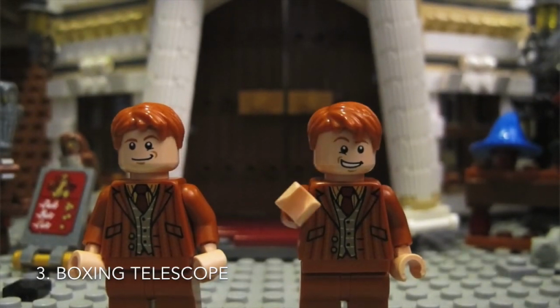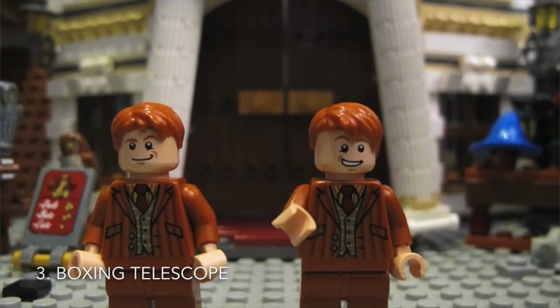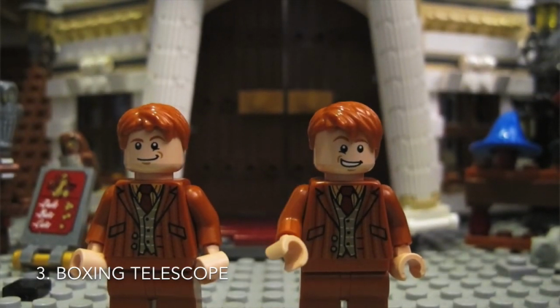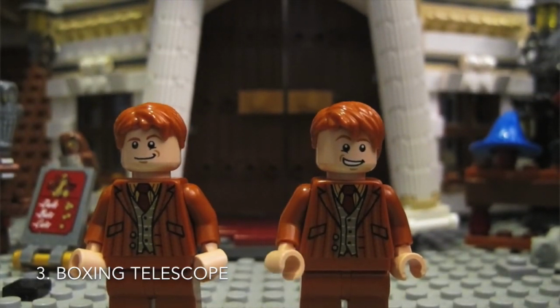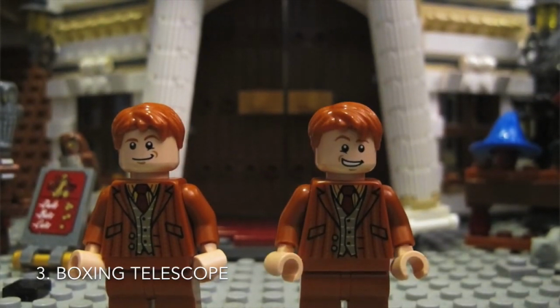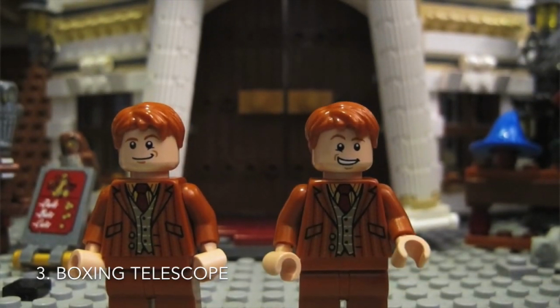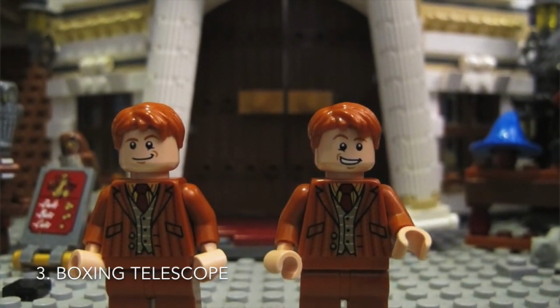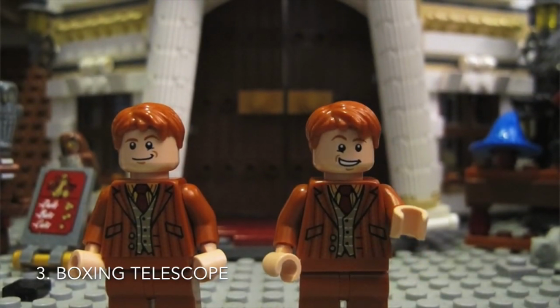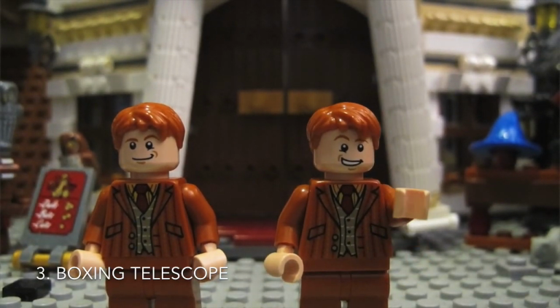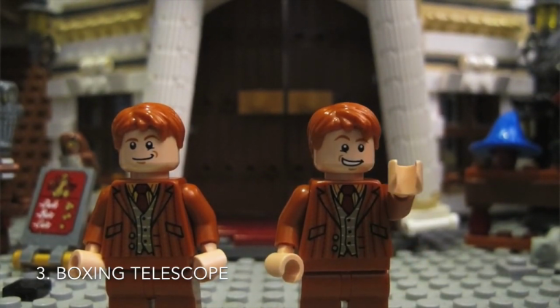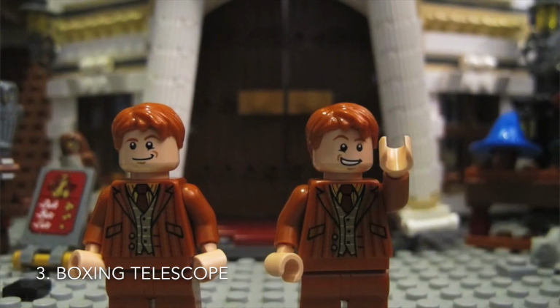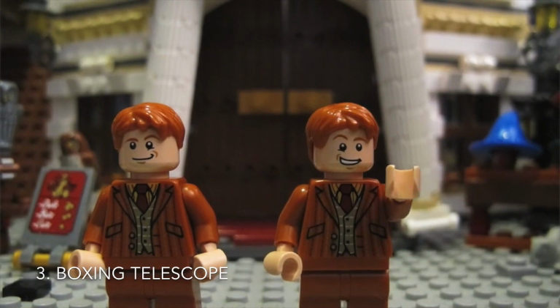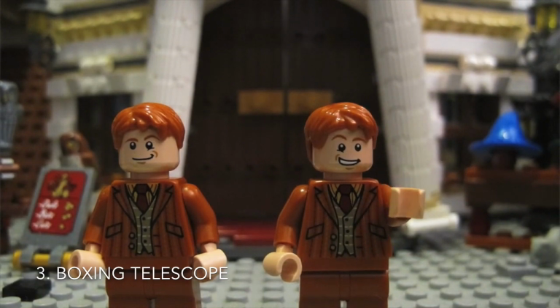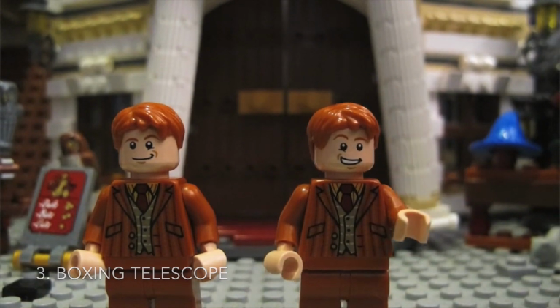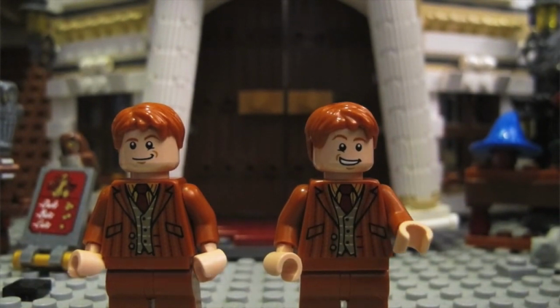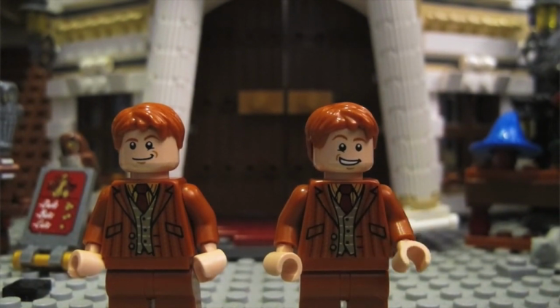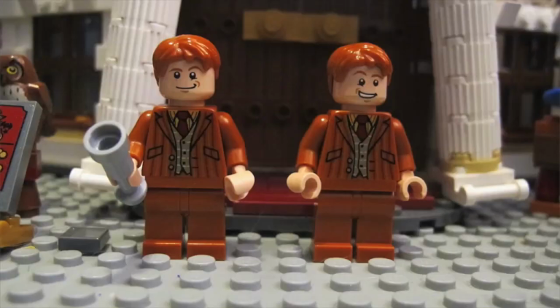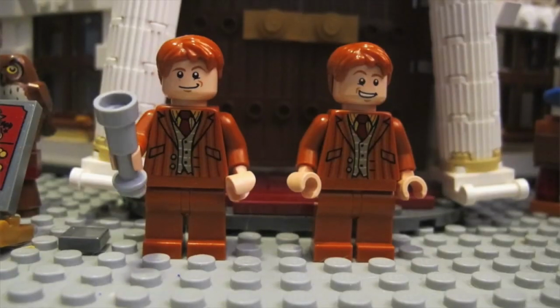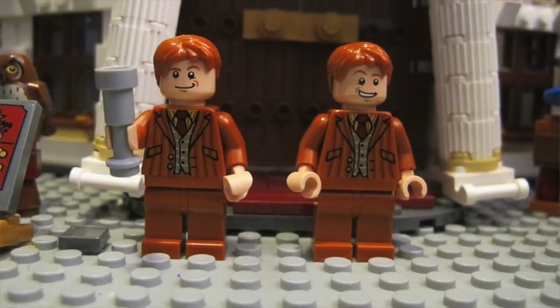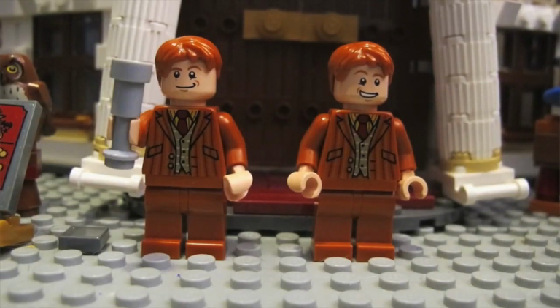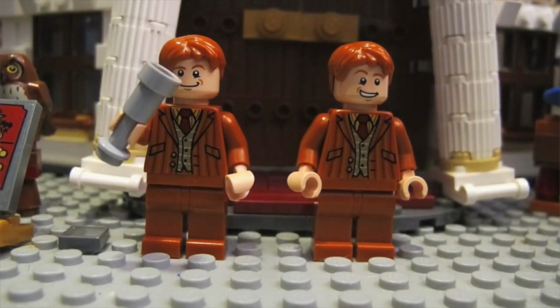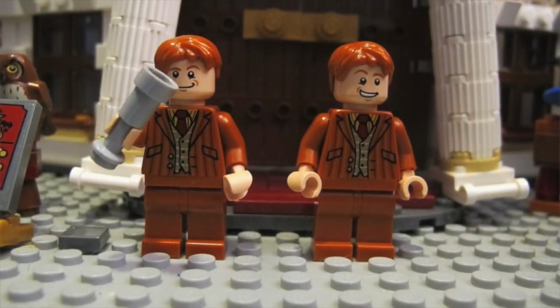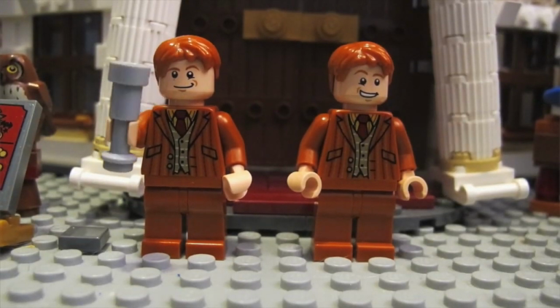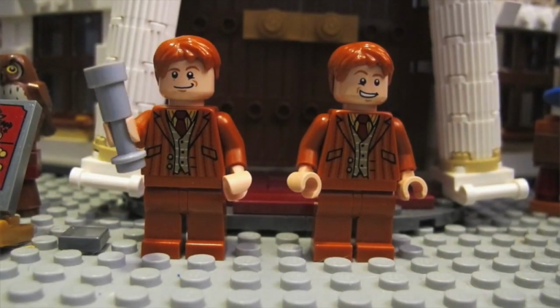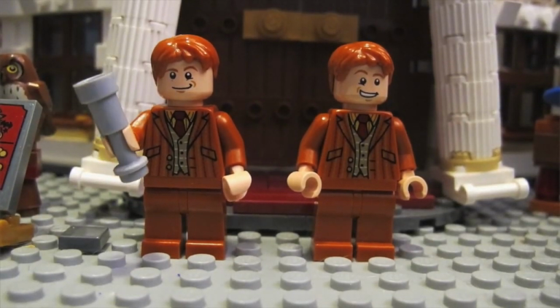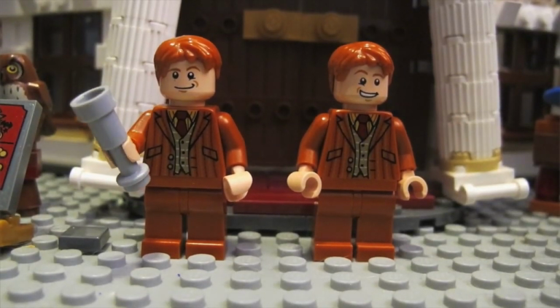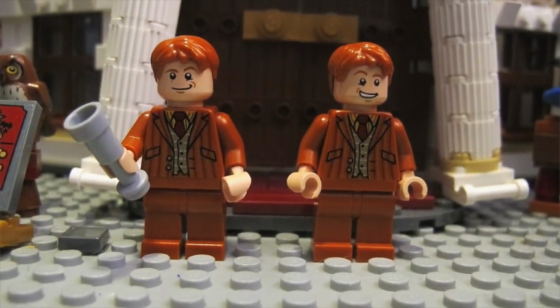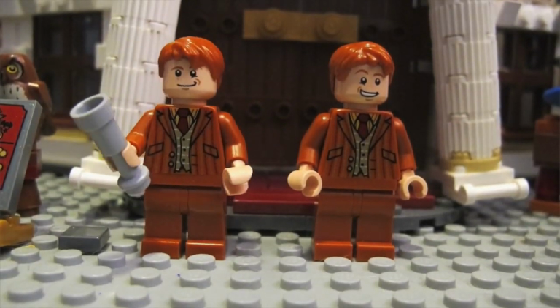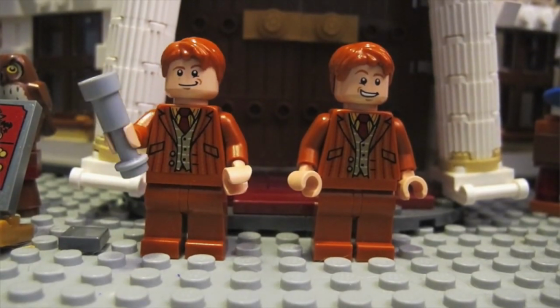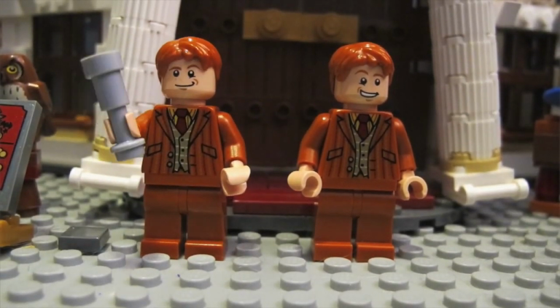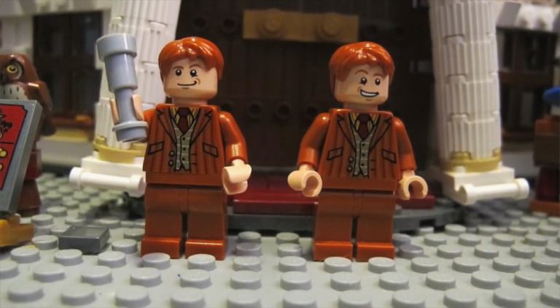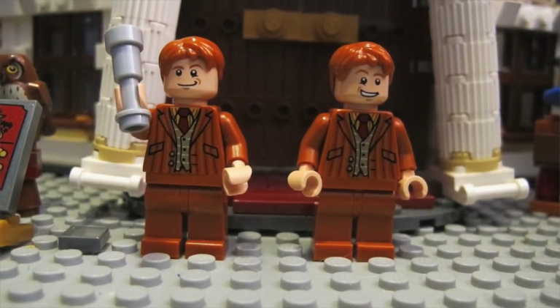For the next prank, you will need a boxing telescope. A boxing telescope can be purchased at Weasley's Wizard Wheezes.